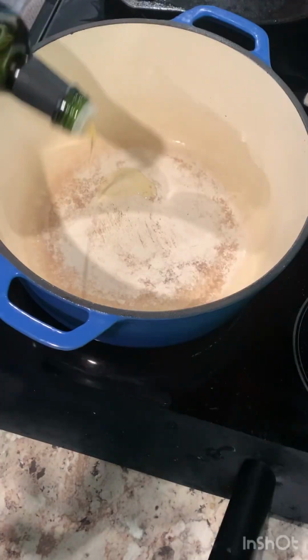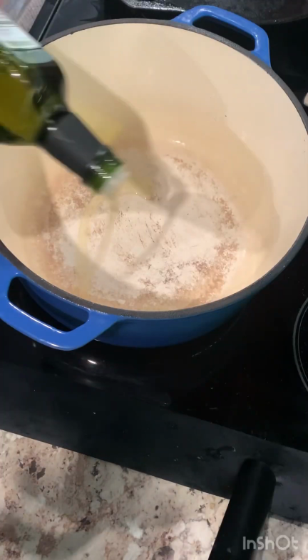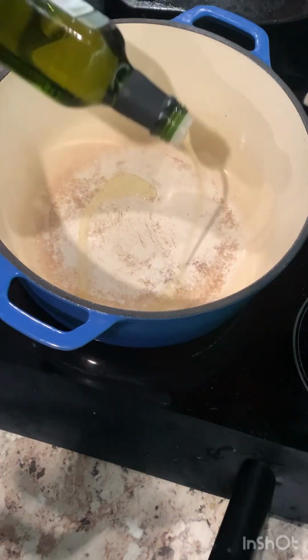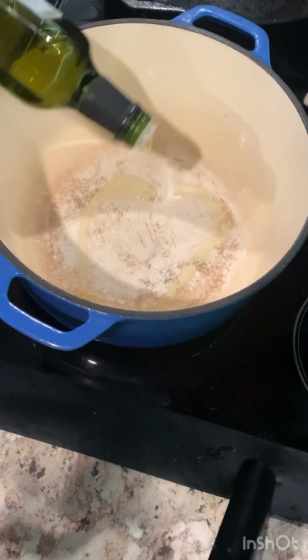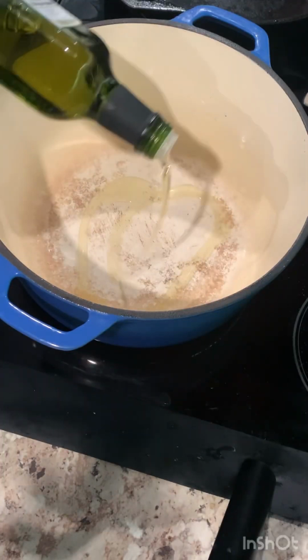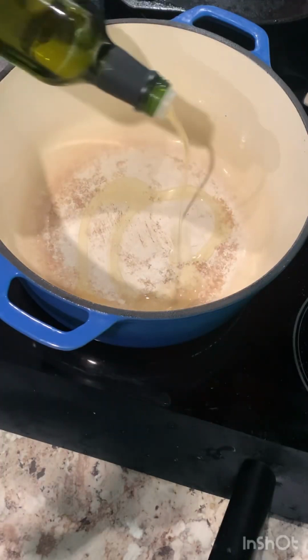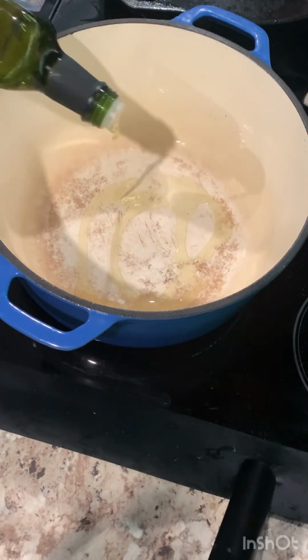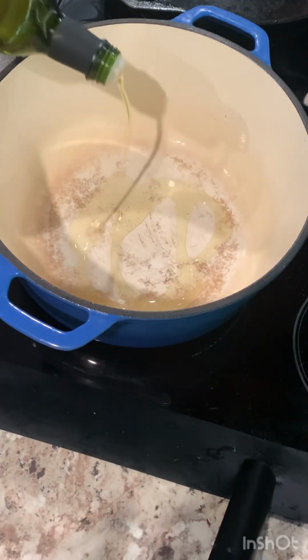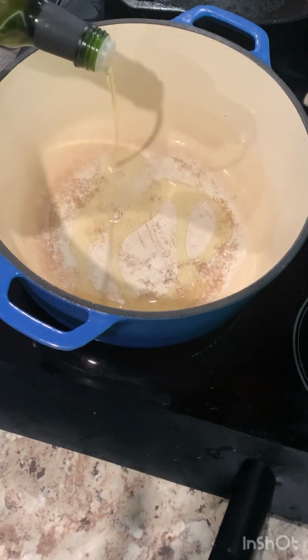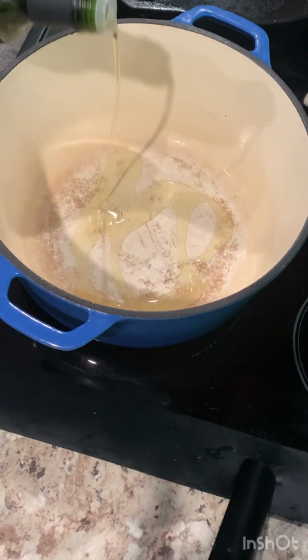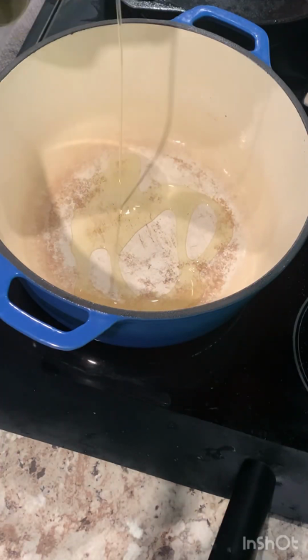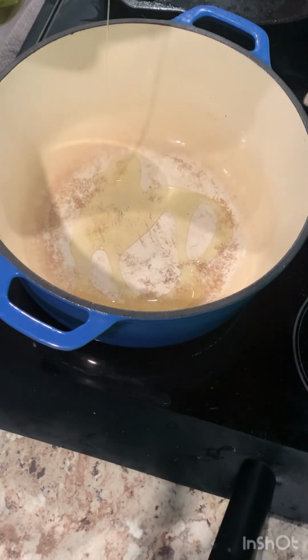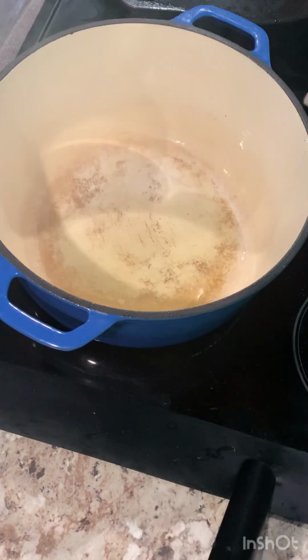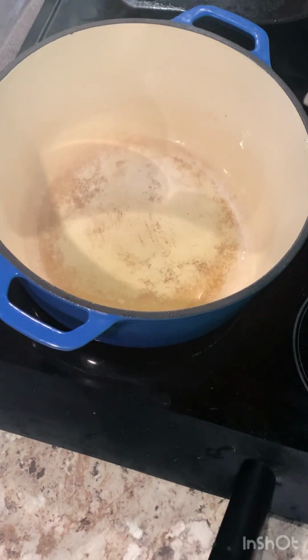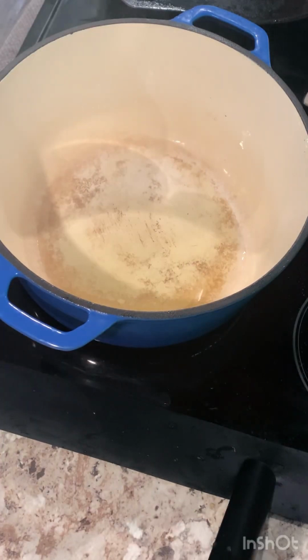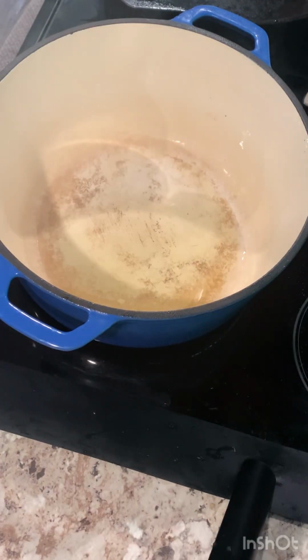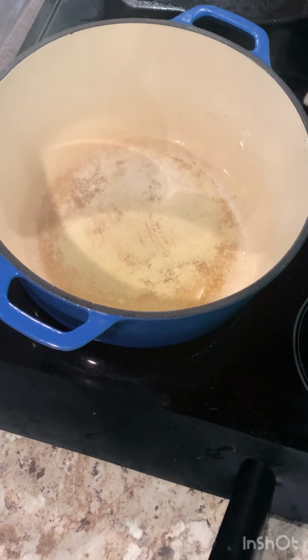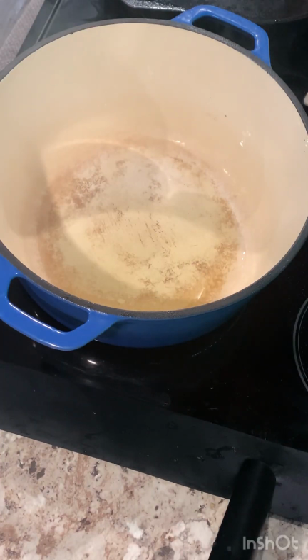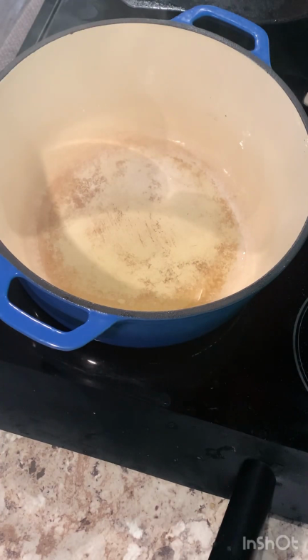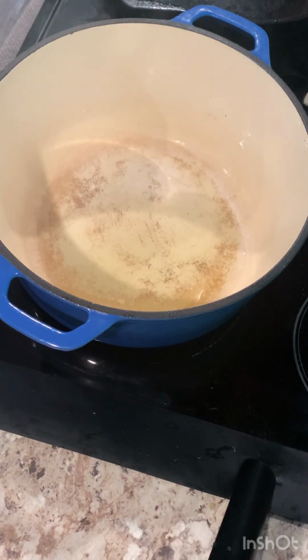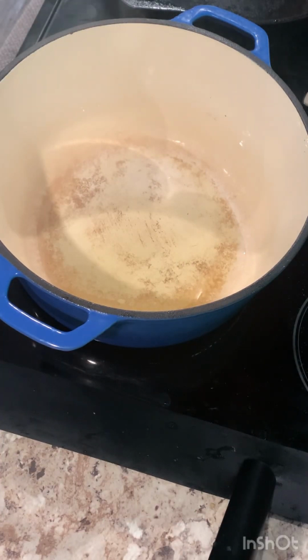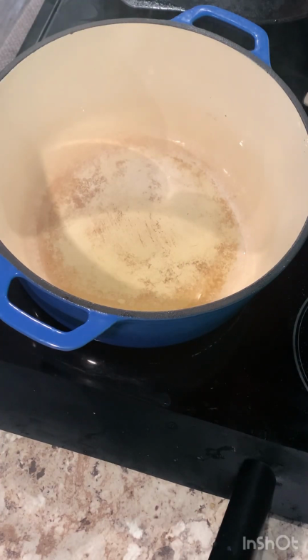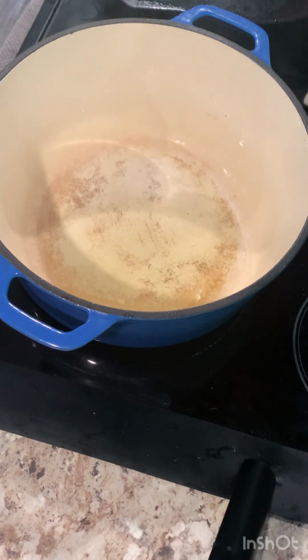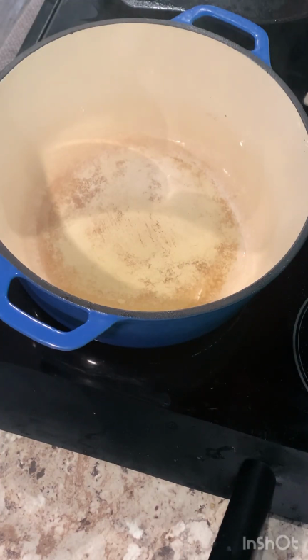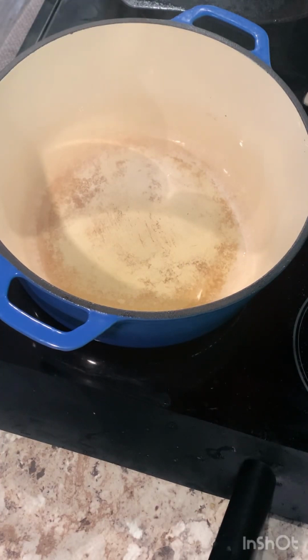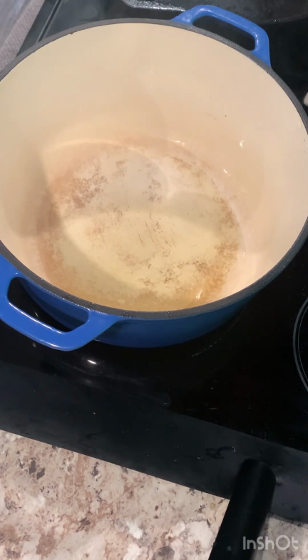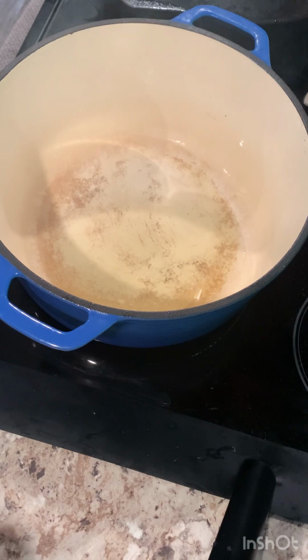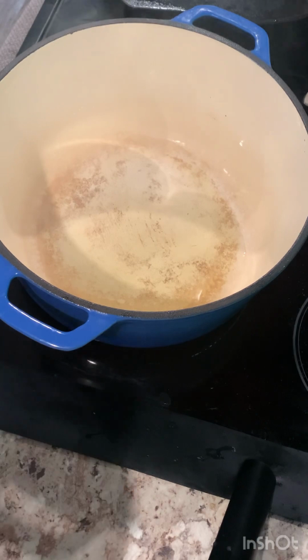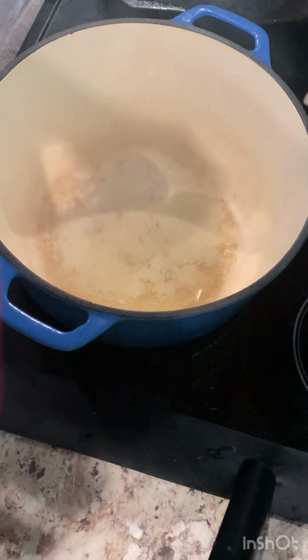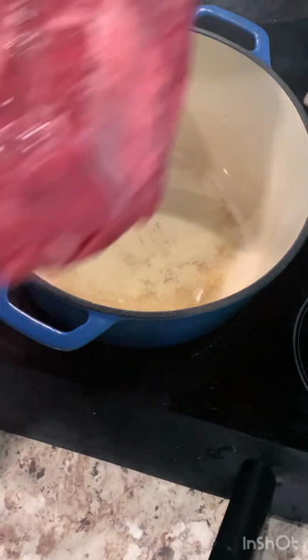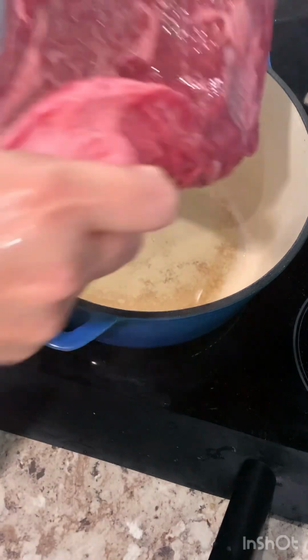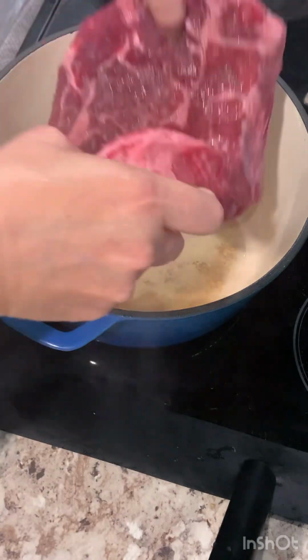Preheat your Dutch oven. Add a little oil — I'm using avocado oil.